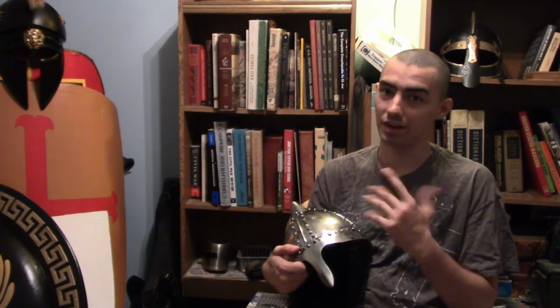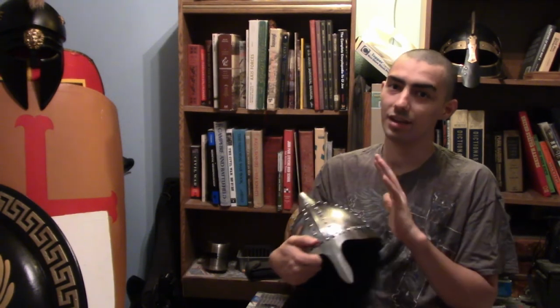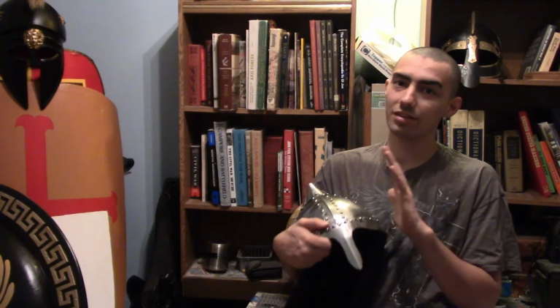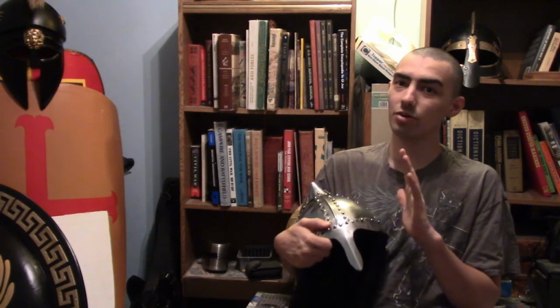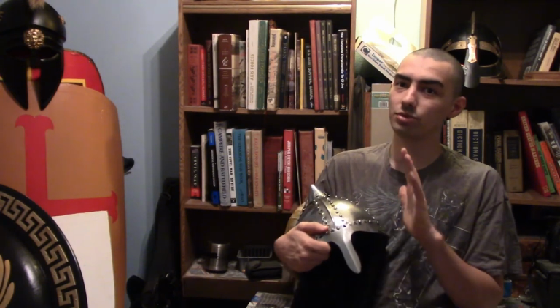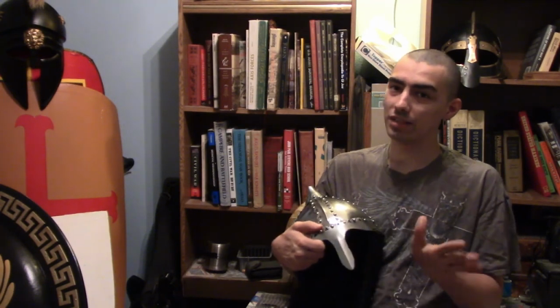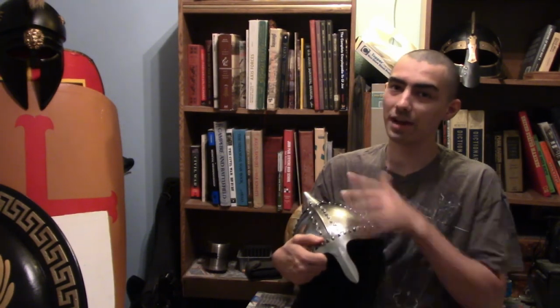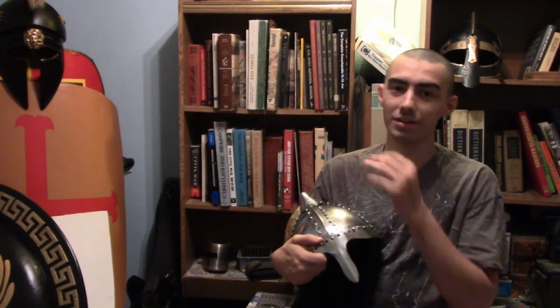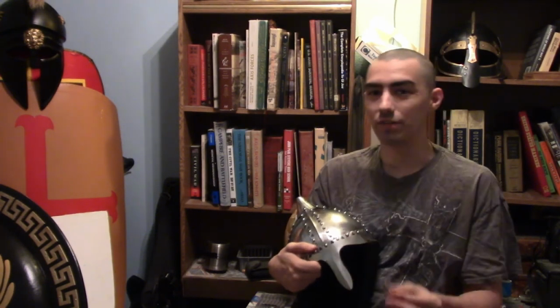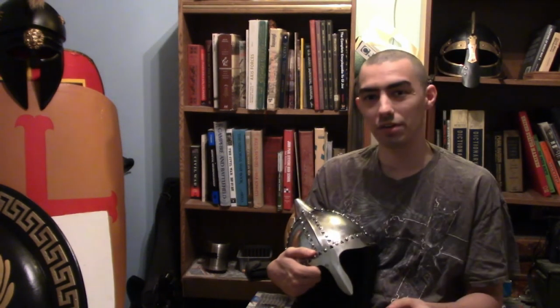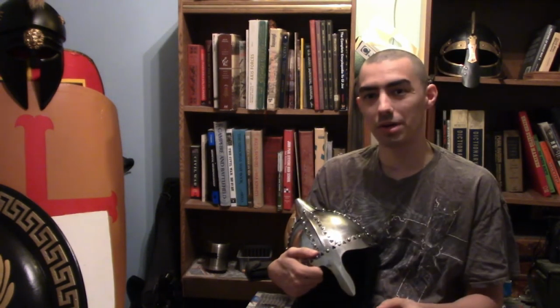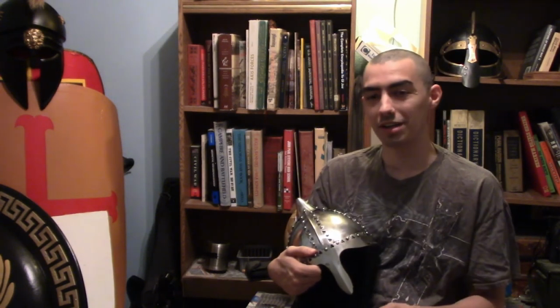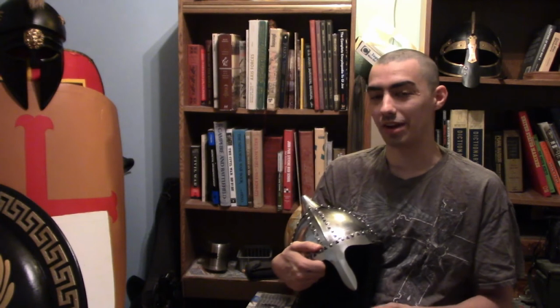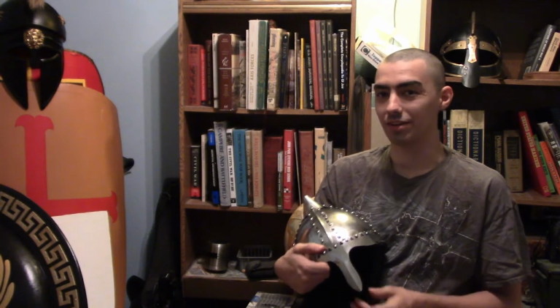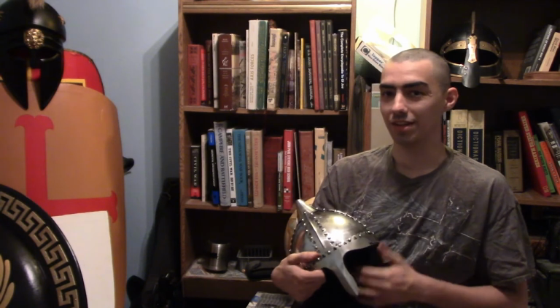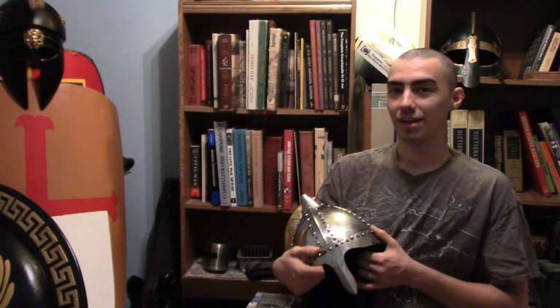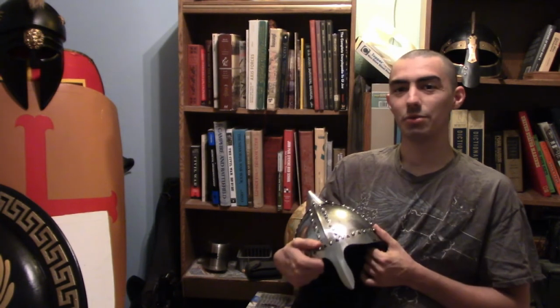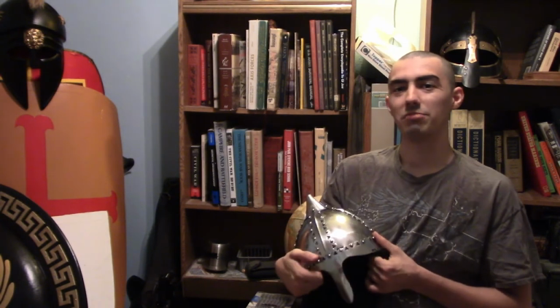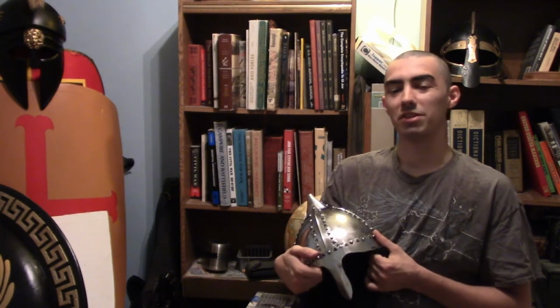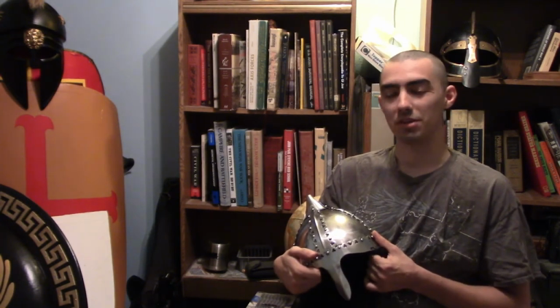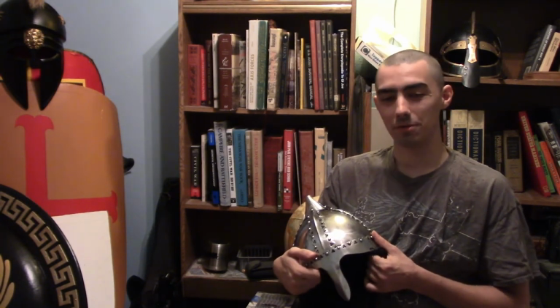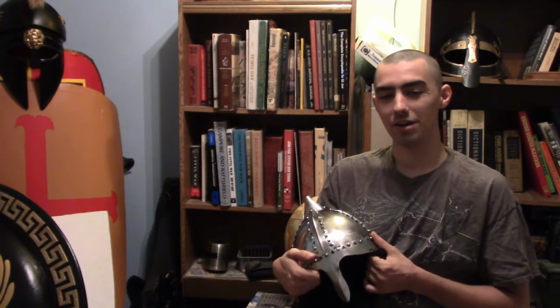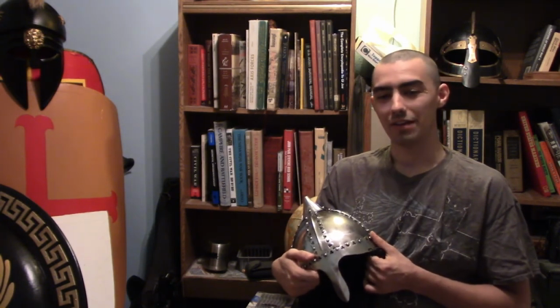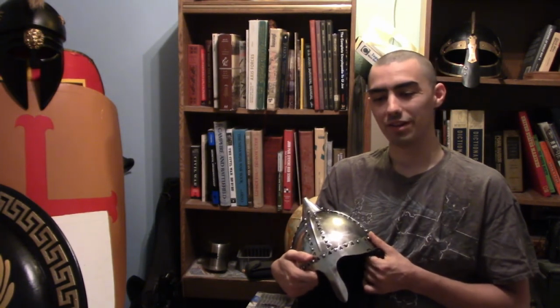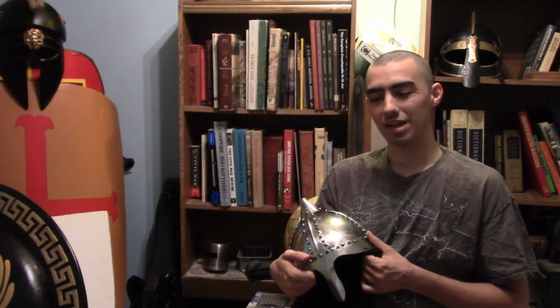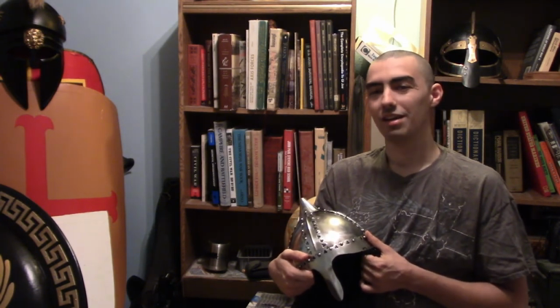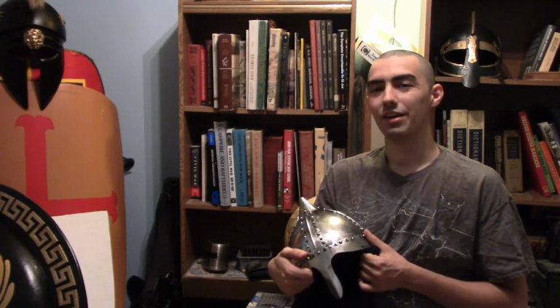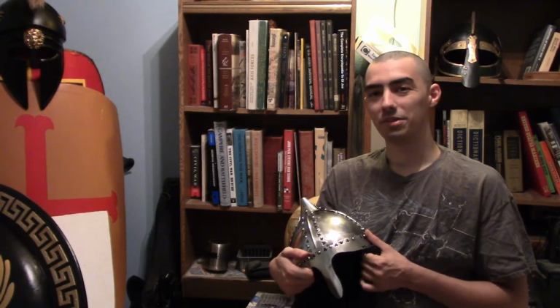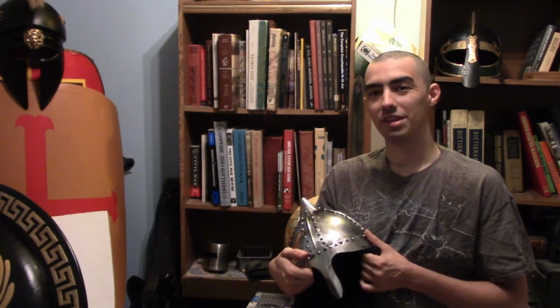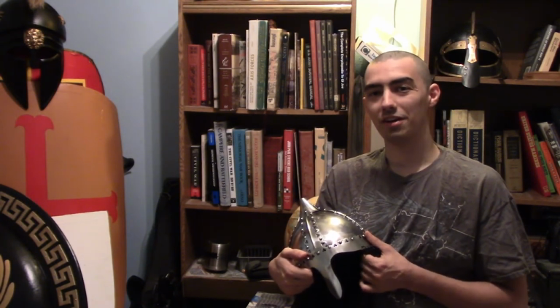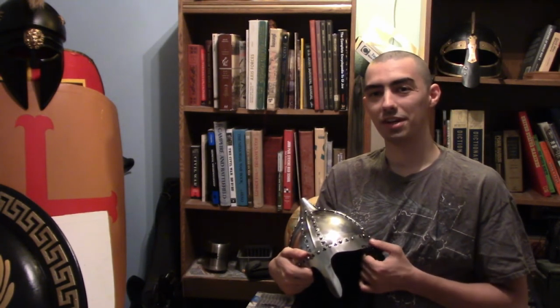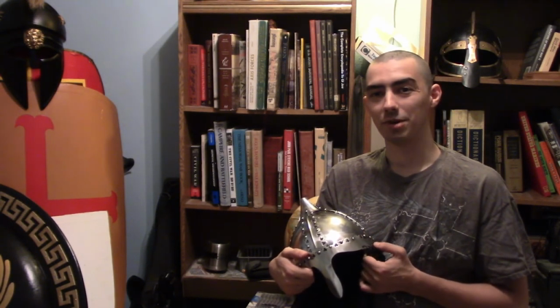Anyways, this has been Templar — have a great day and hope to see y'all in the next one.